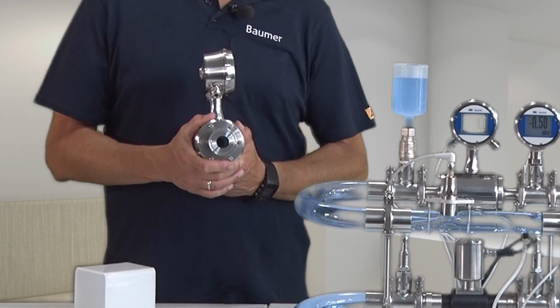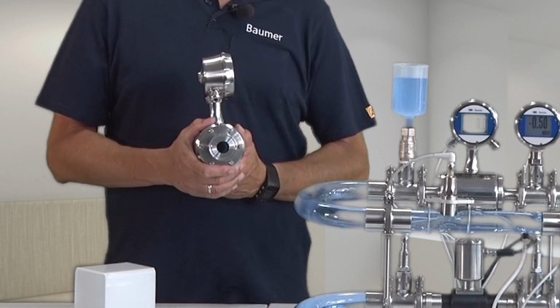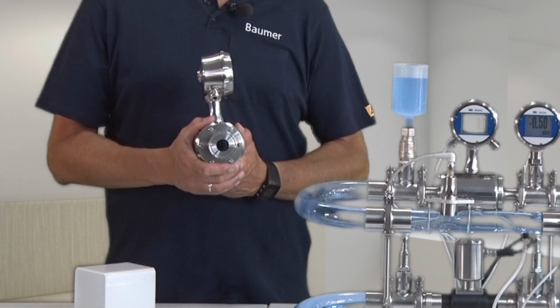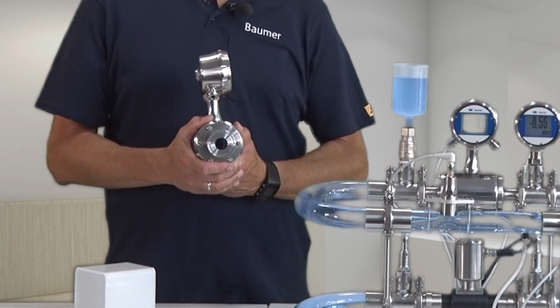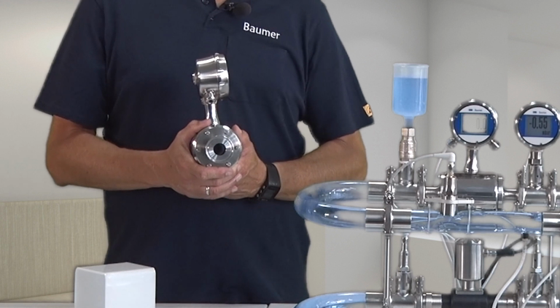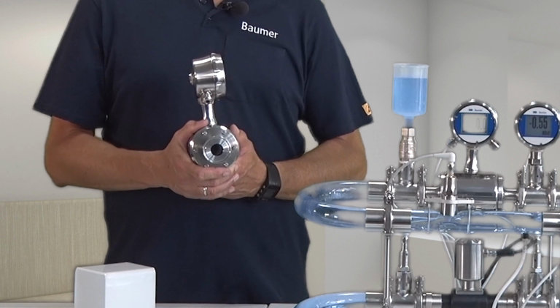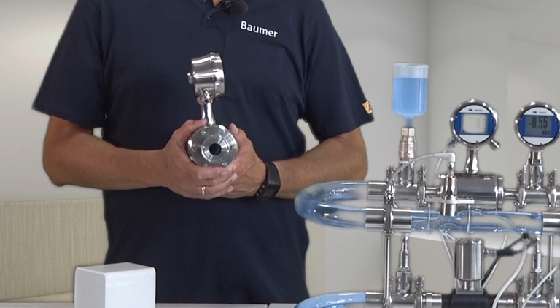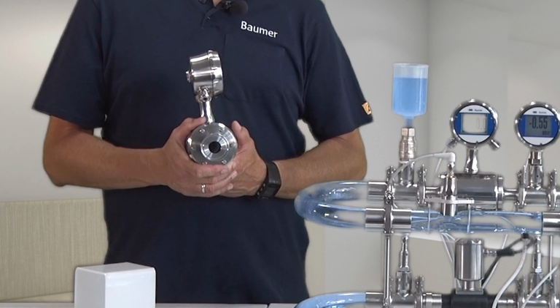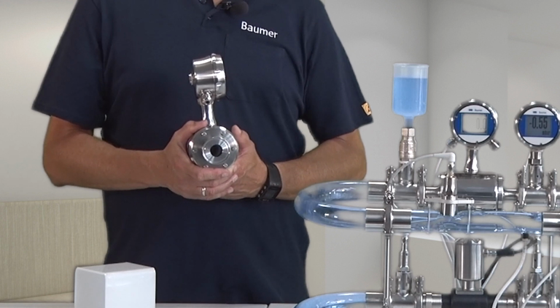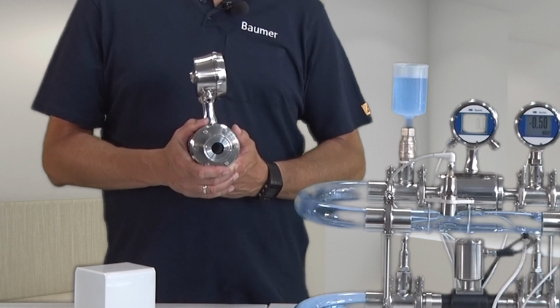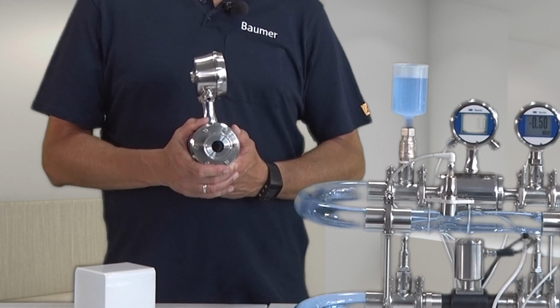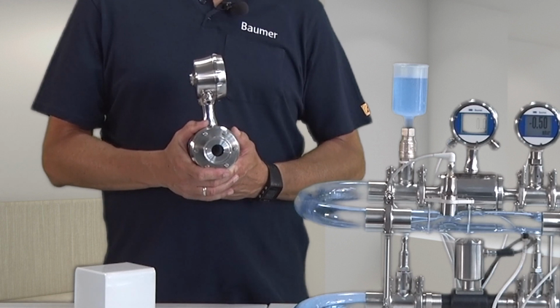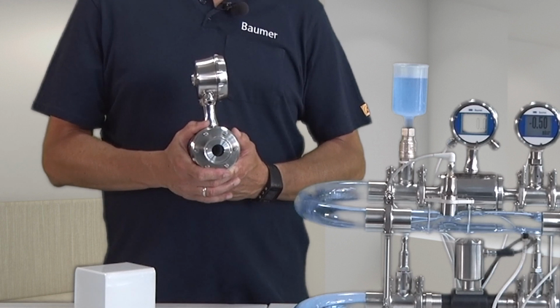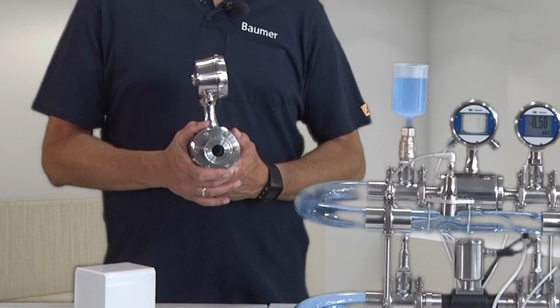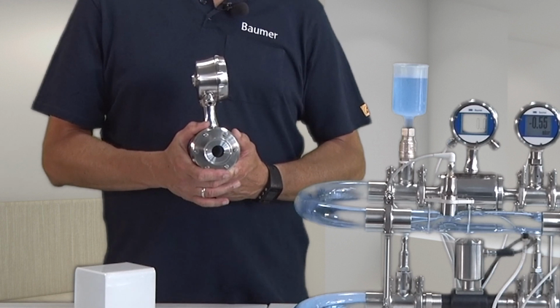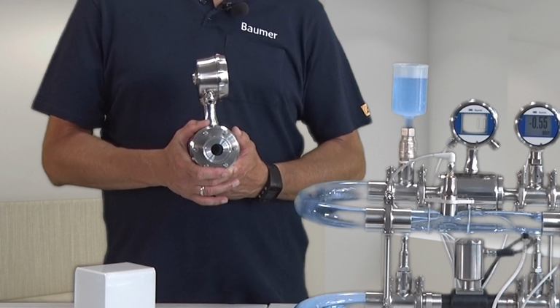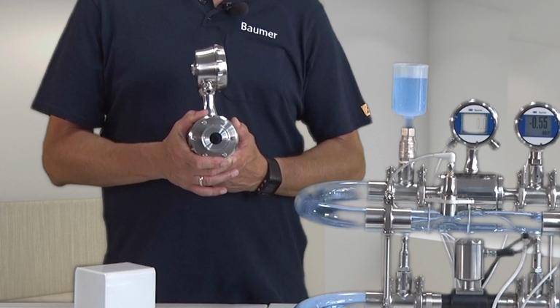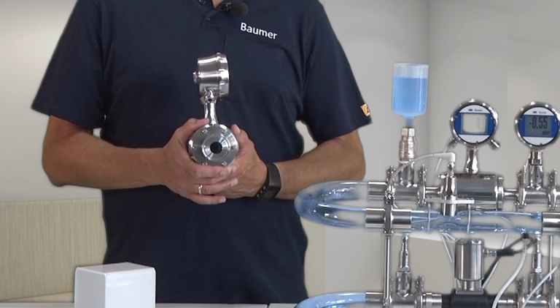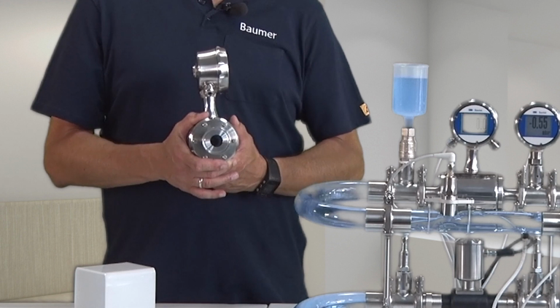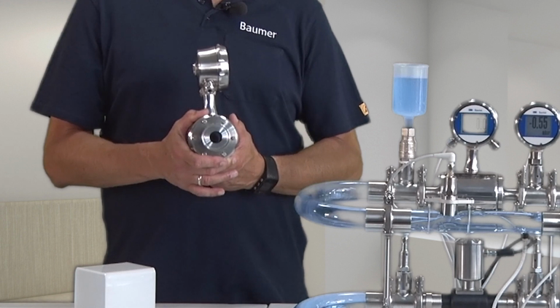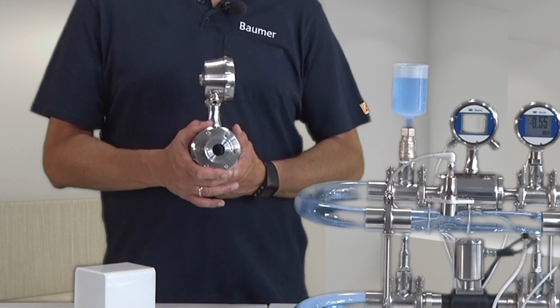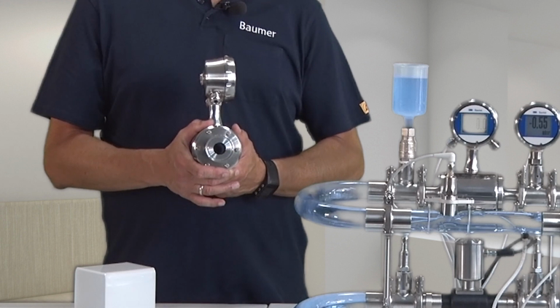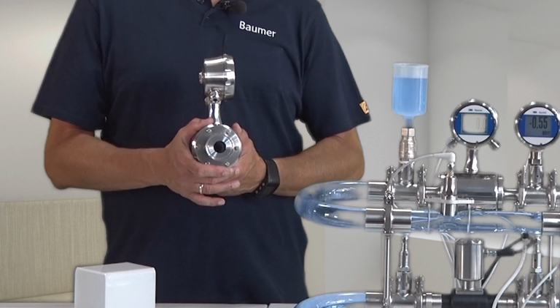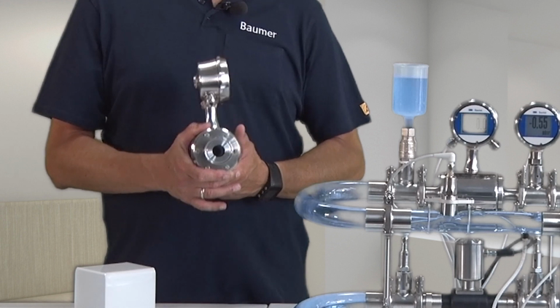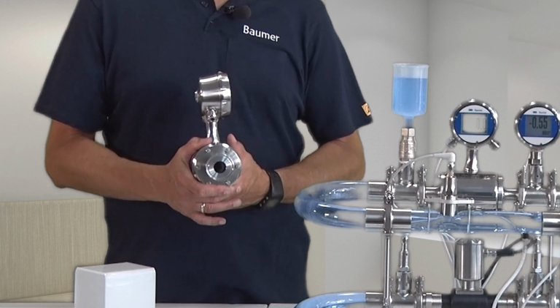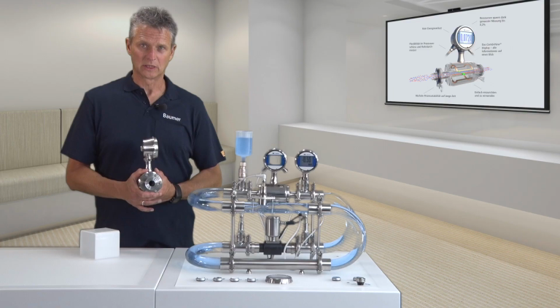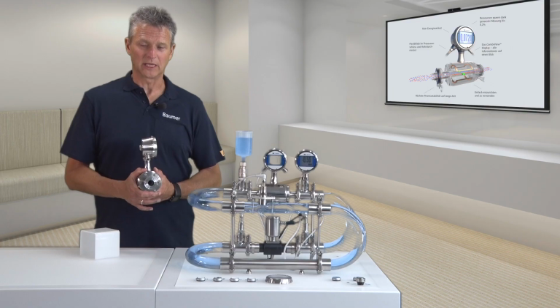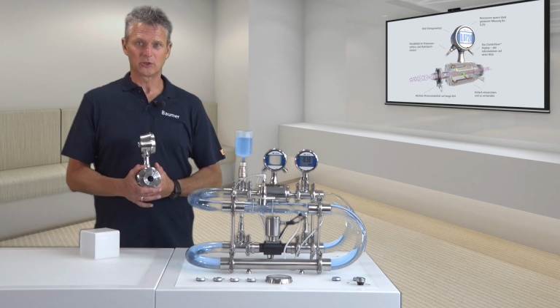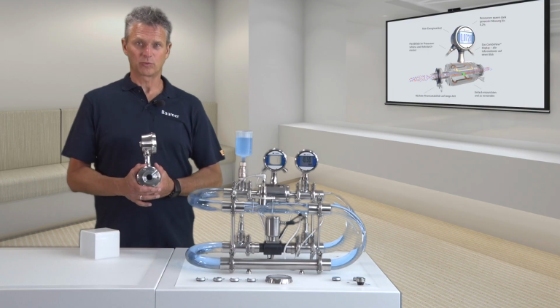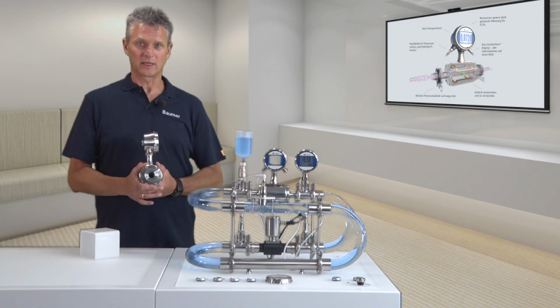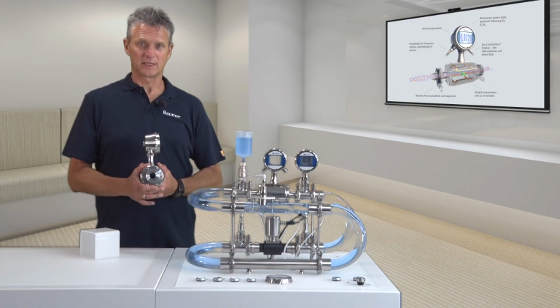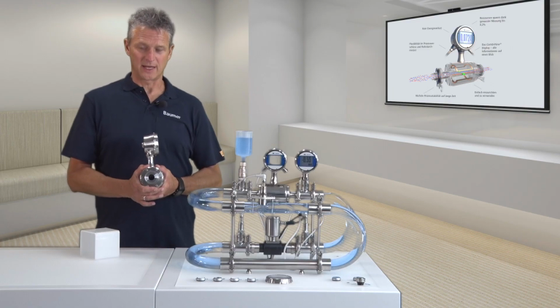your pipe system will be free from any bottlenecks, even in flow measurement. This way, you save energy.